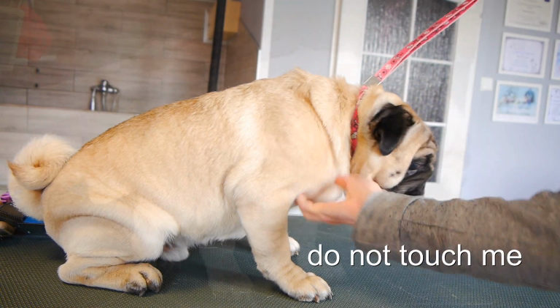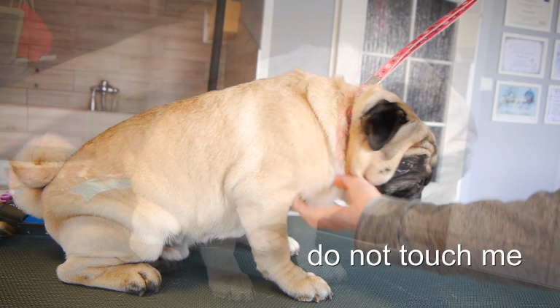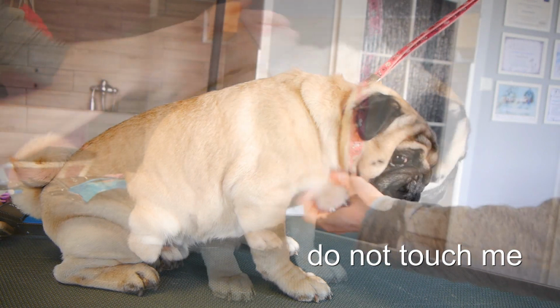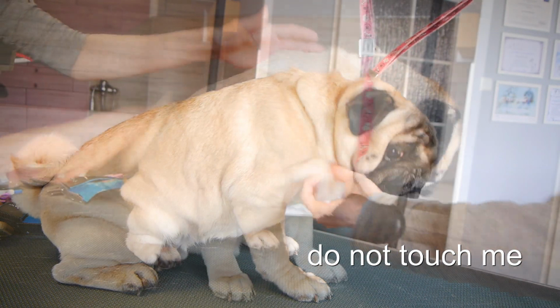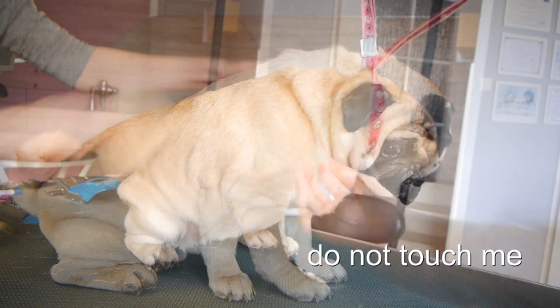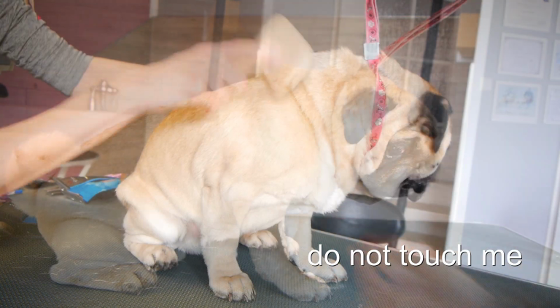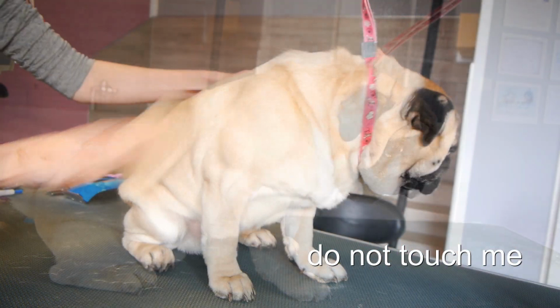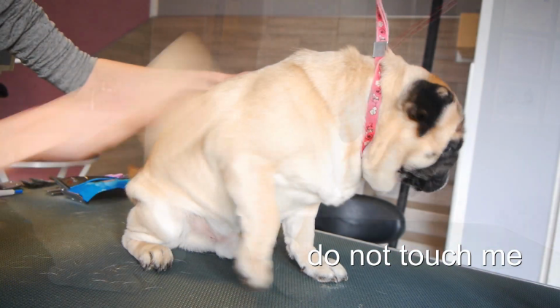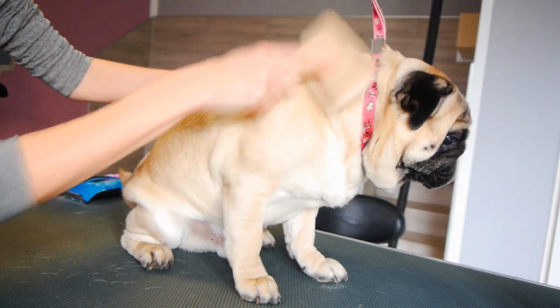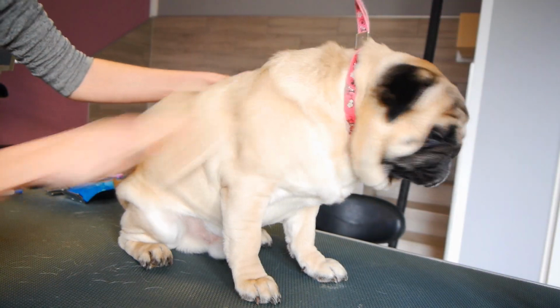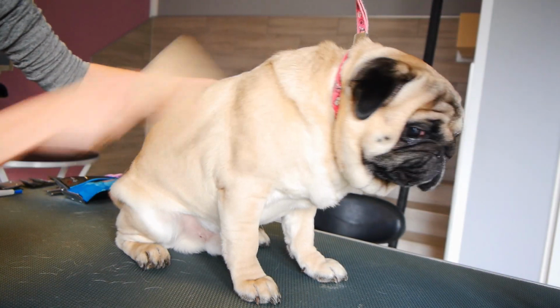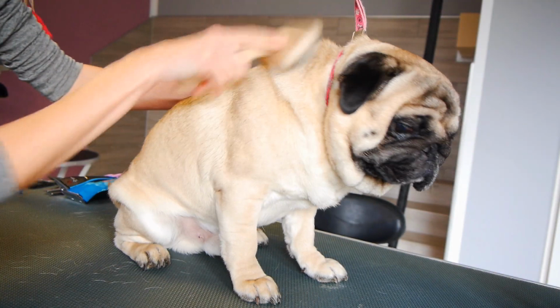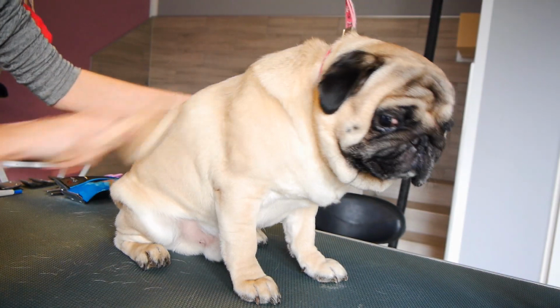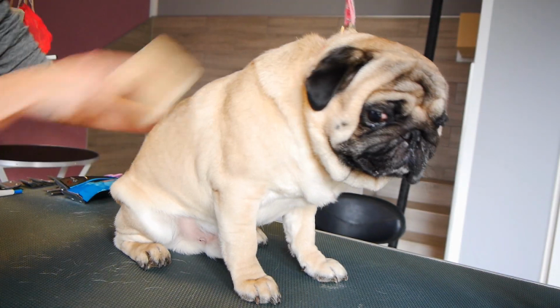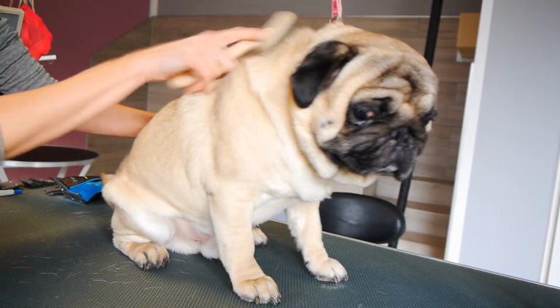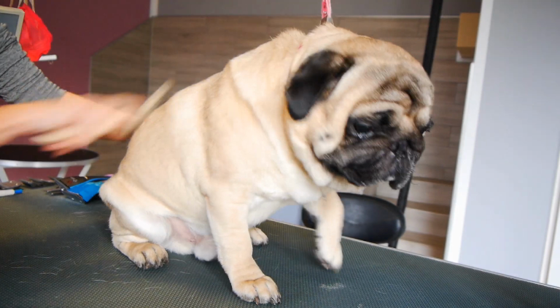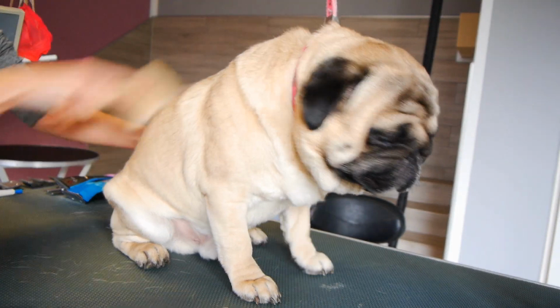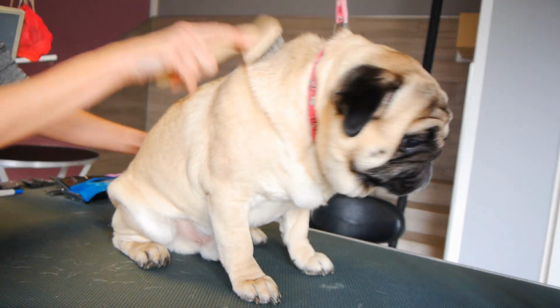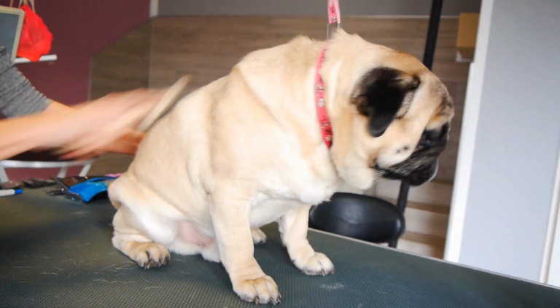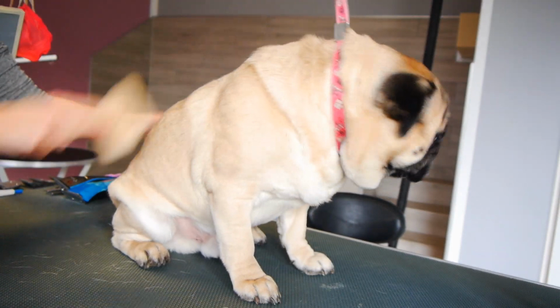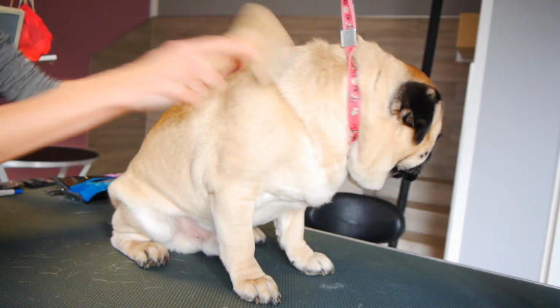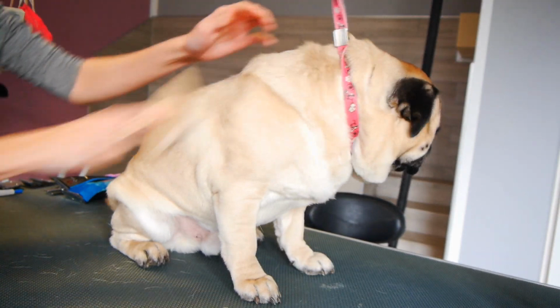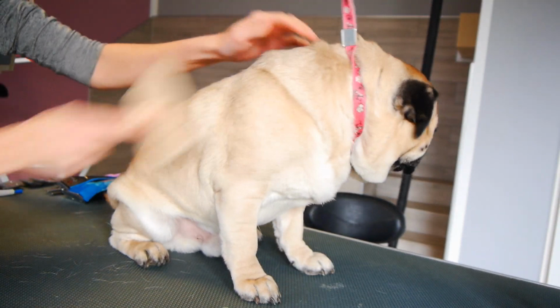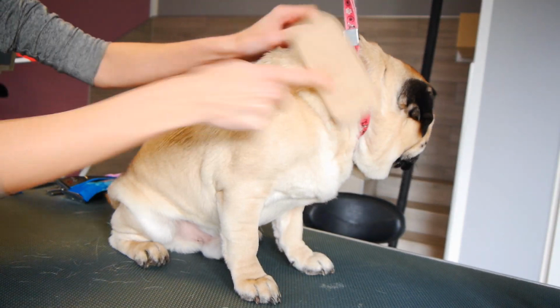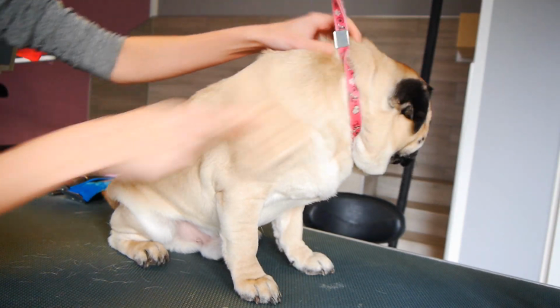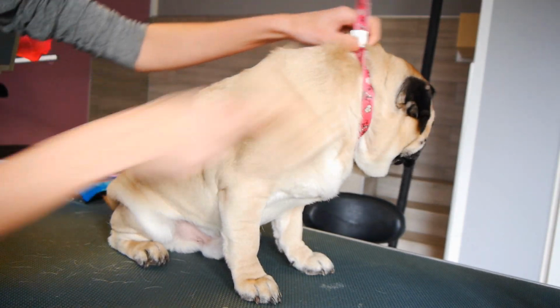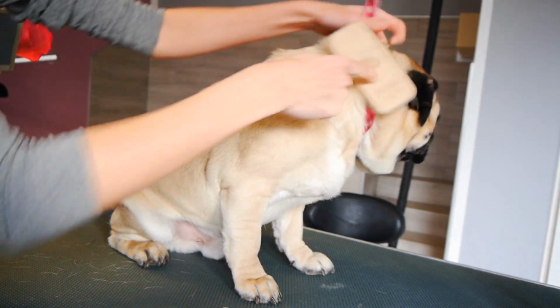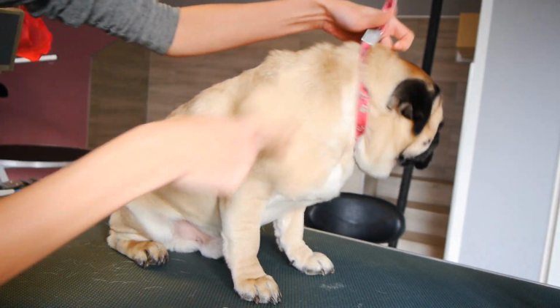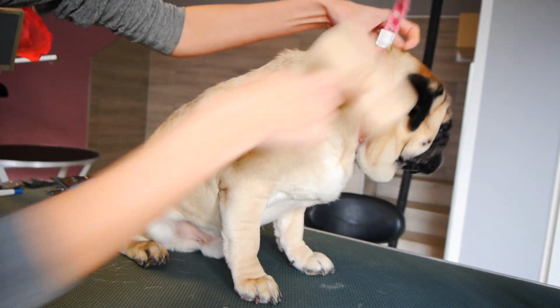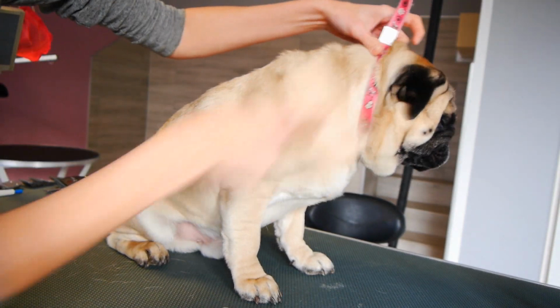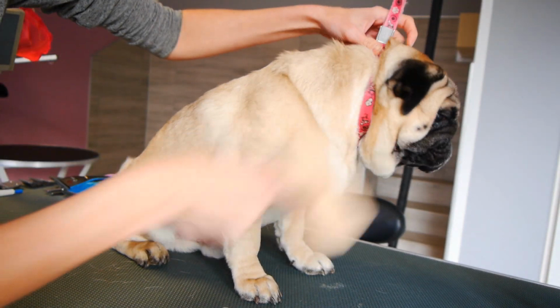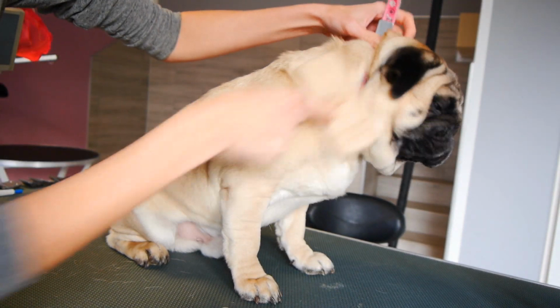Before the bath I deshed him tentatively with a Chris Christiansen brush.